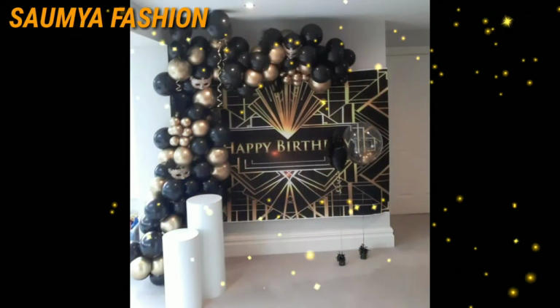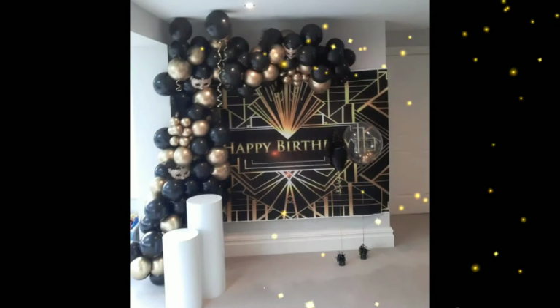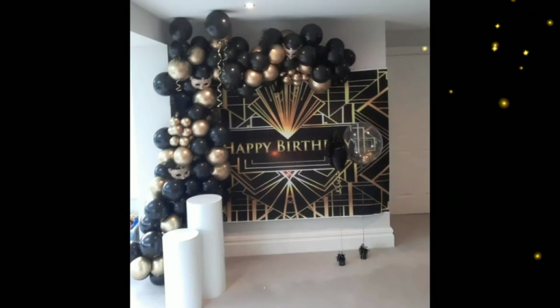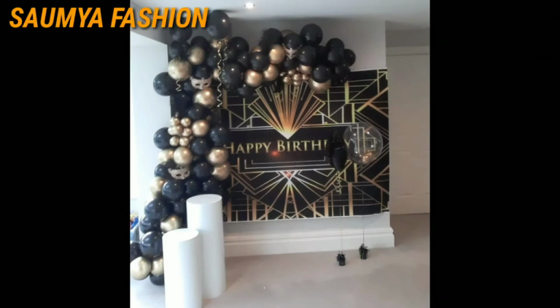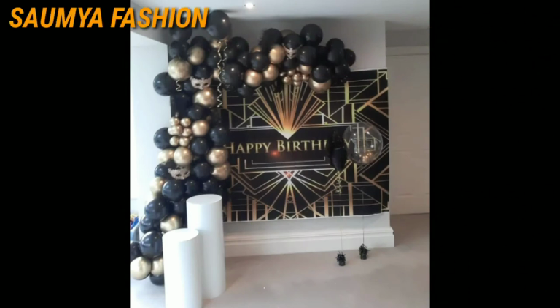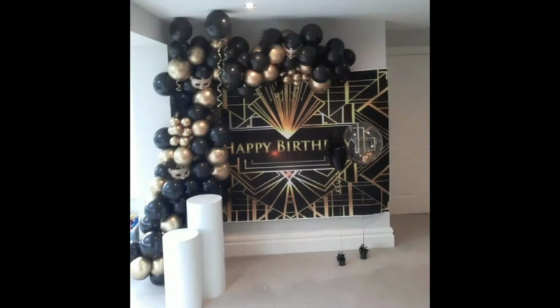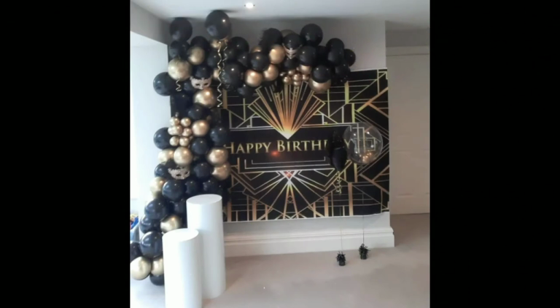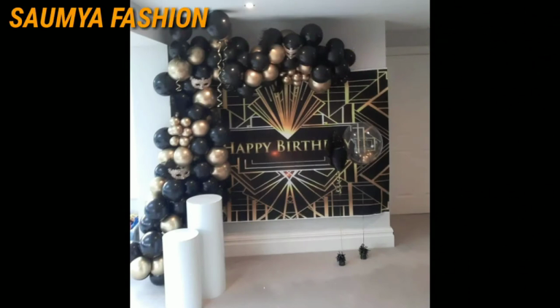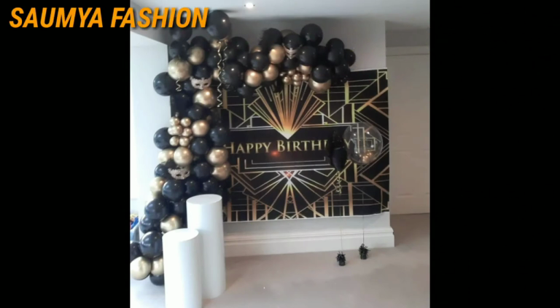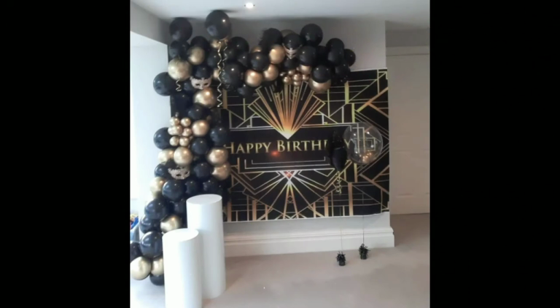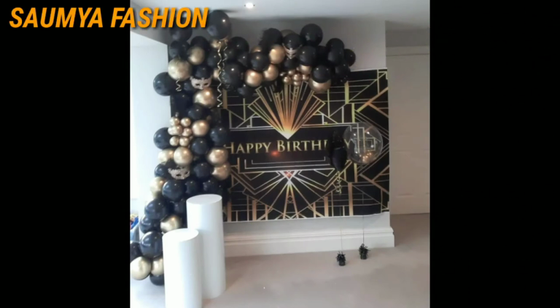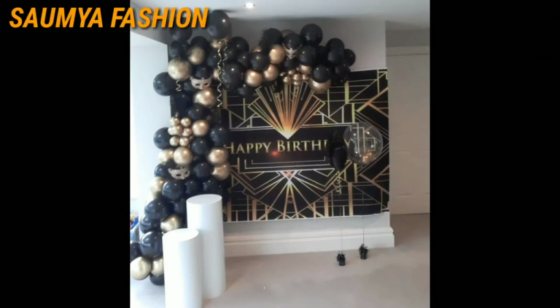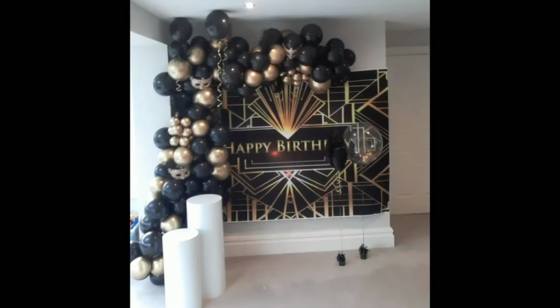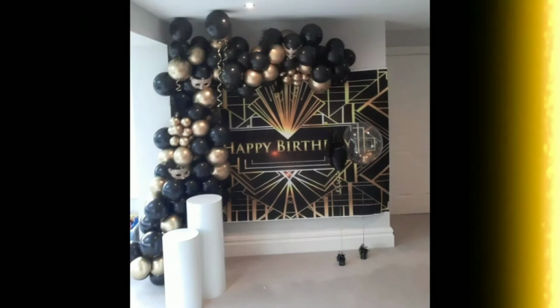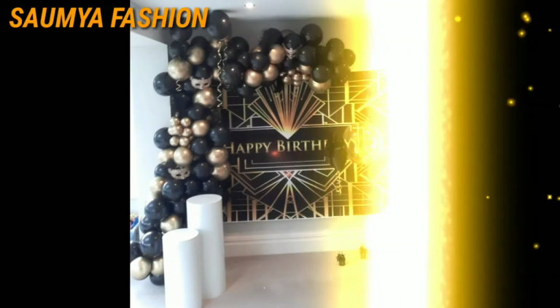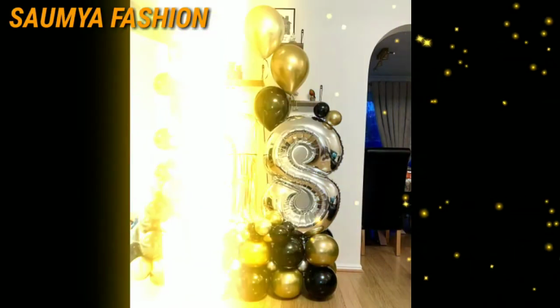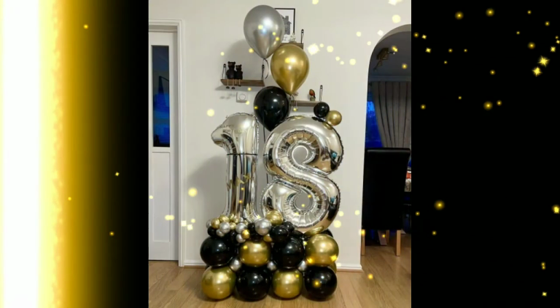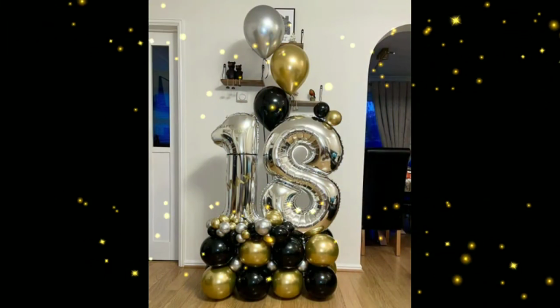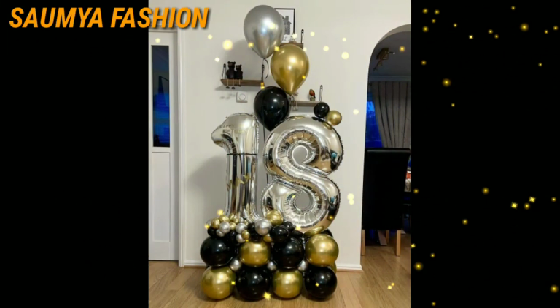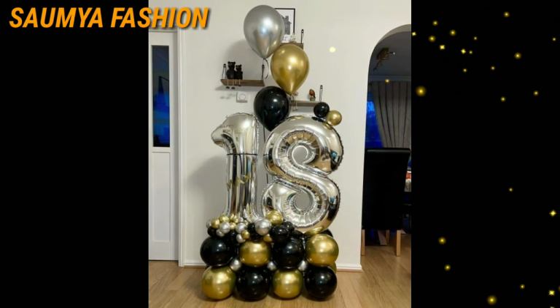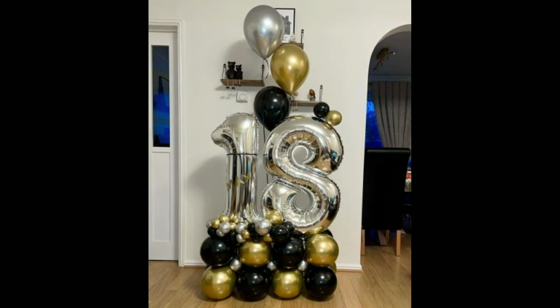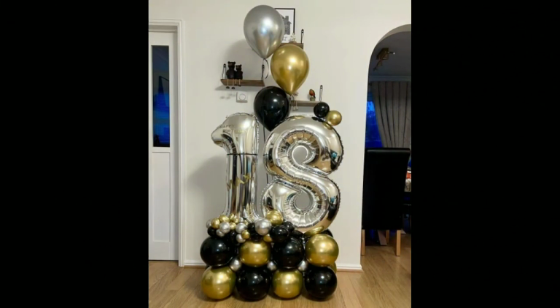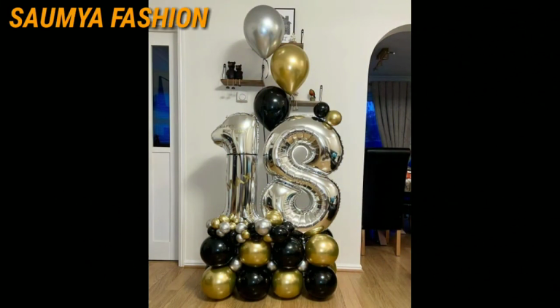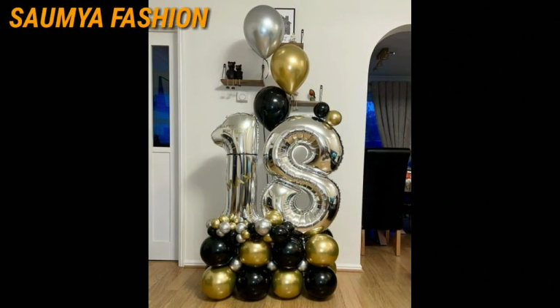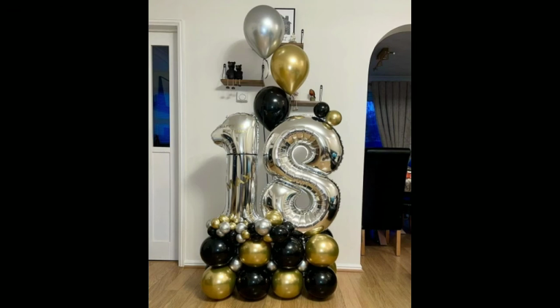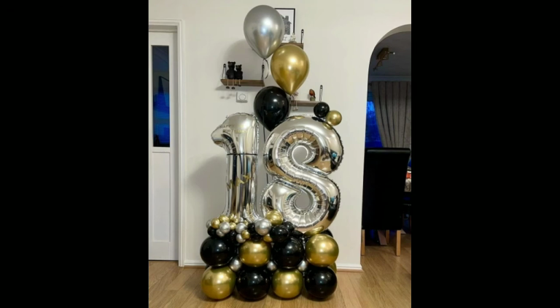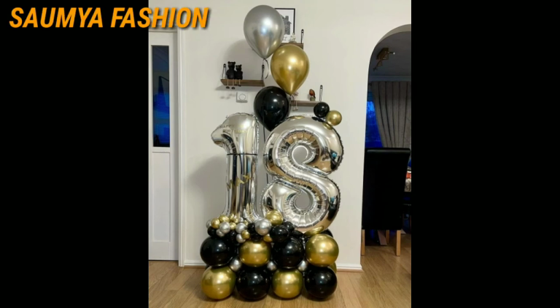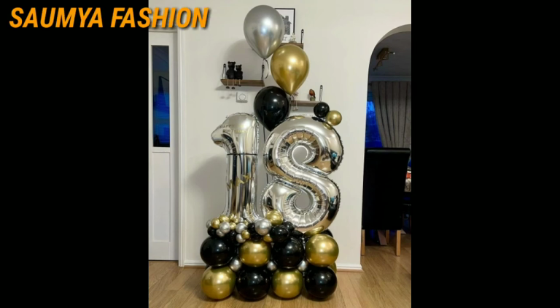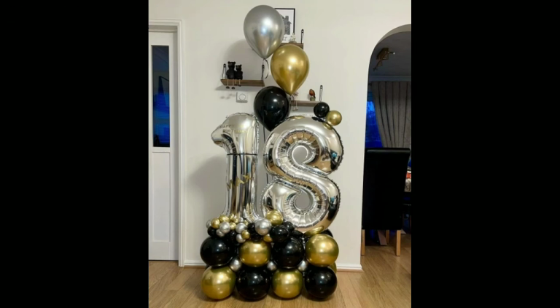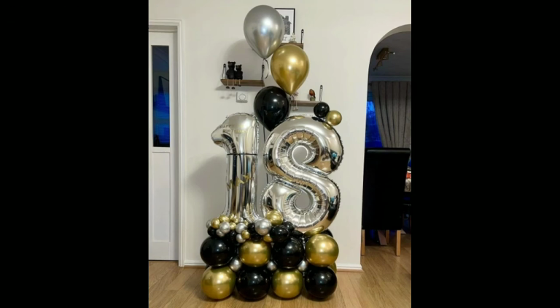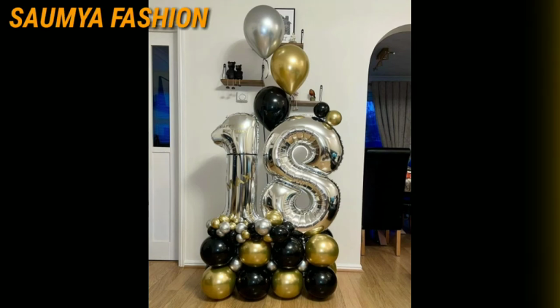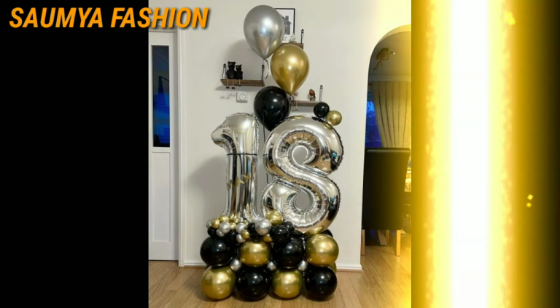Whether it's for your mom, dad, friends, or your own birthday, you can try these amazing decoration ideas.